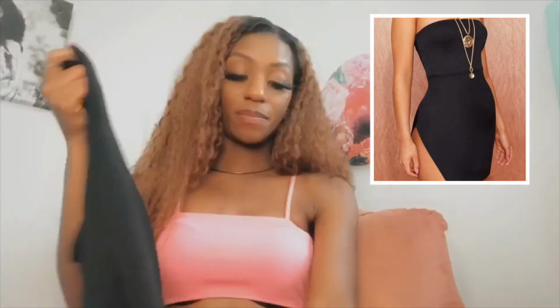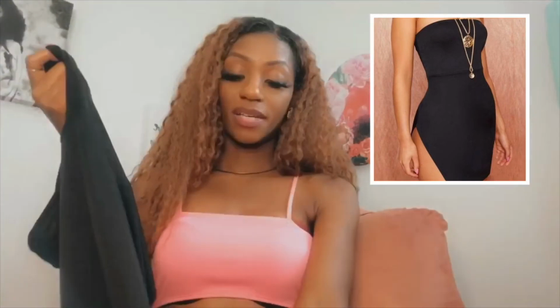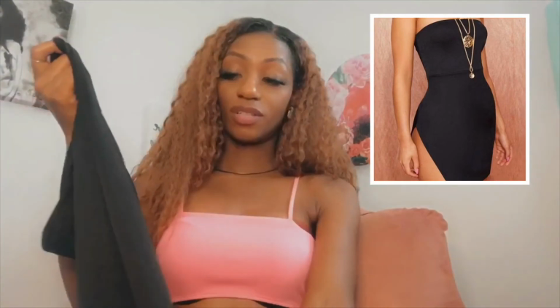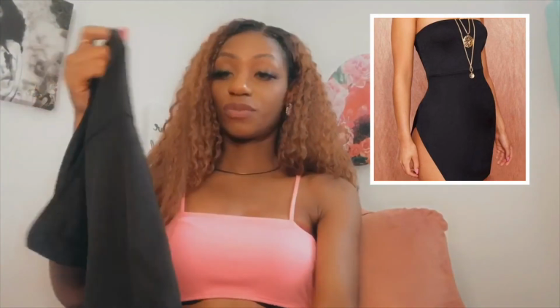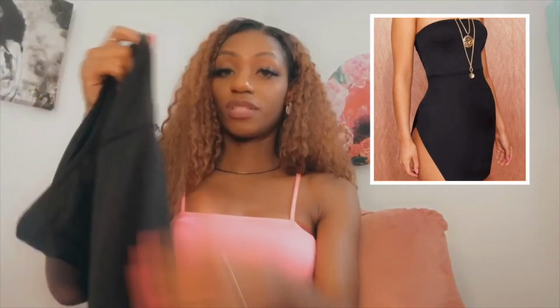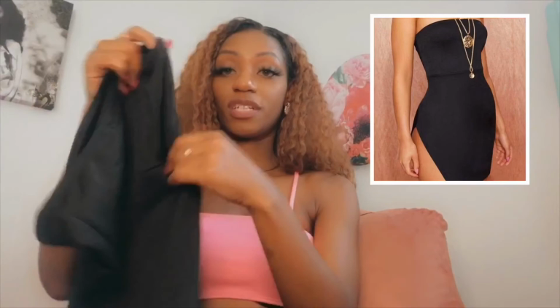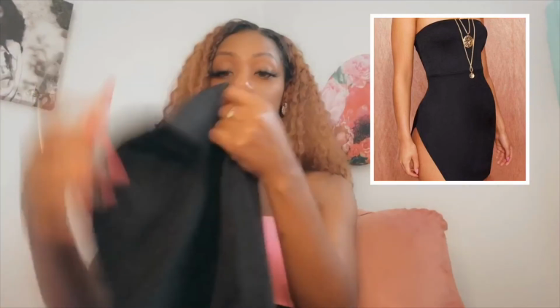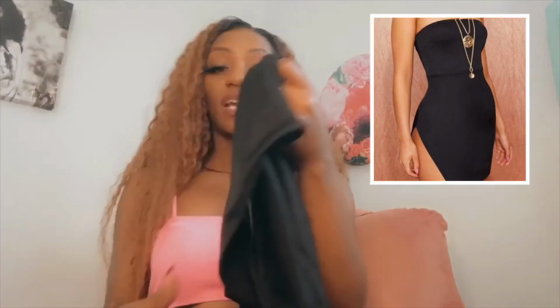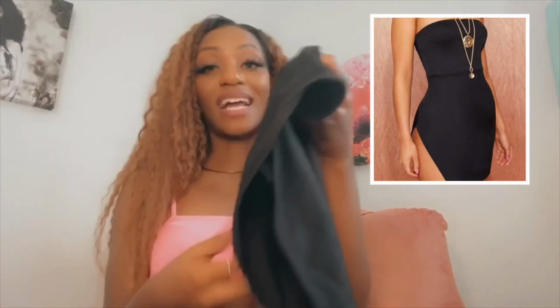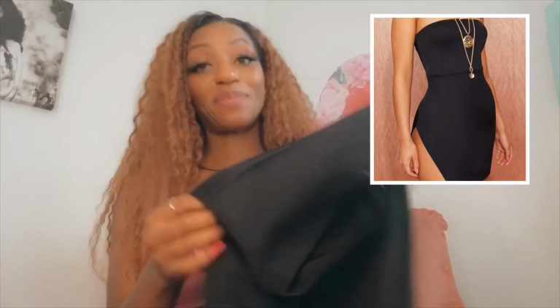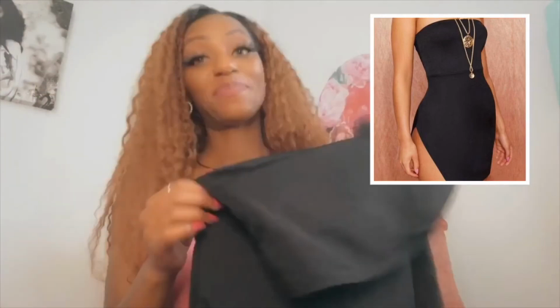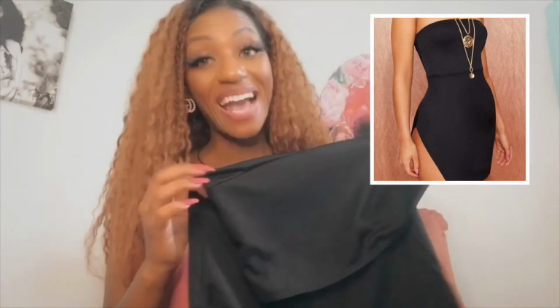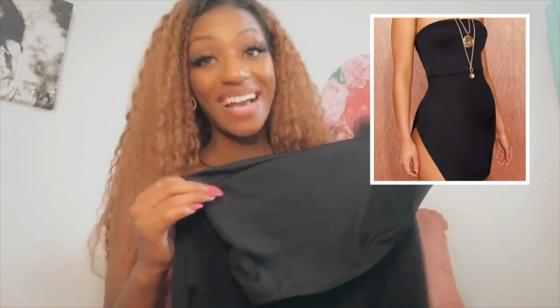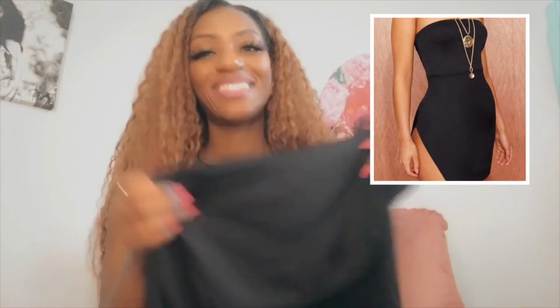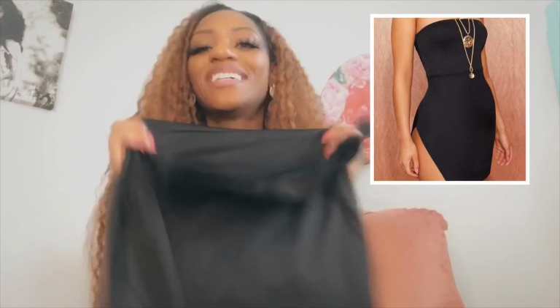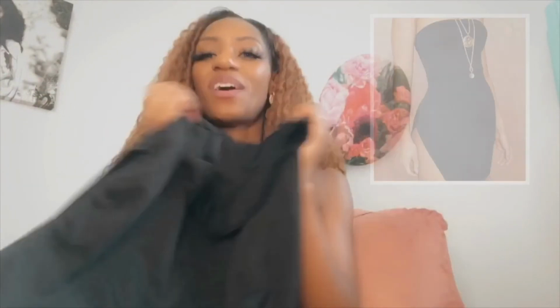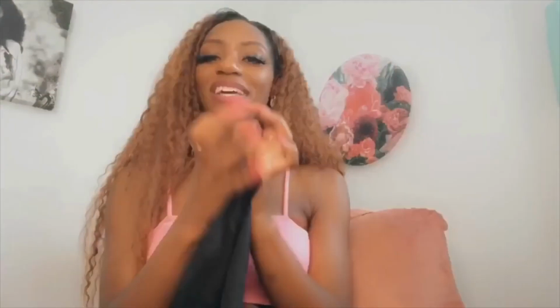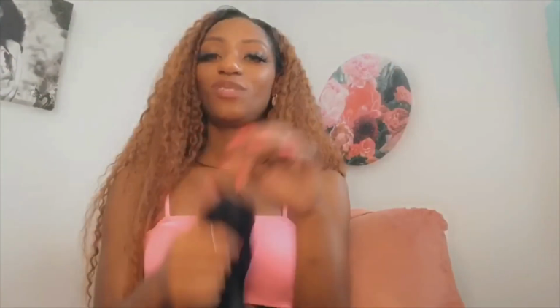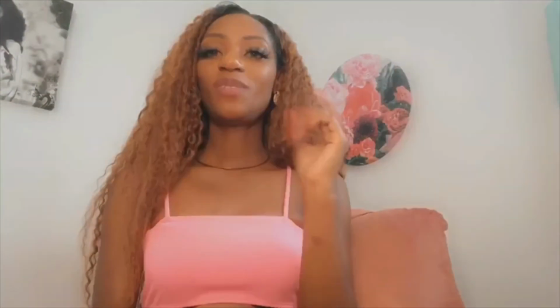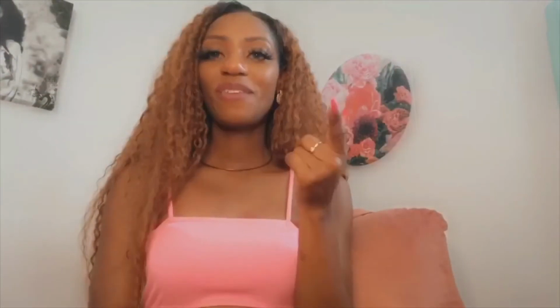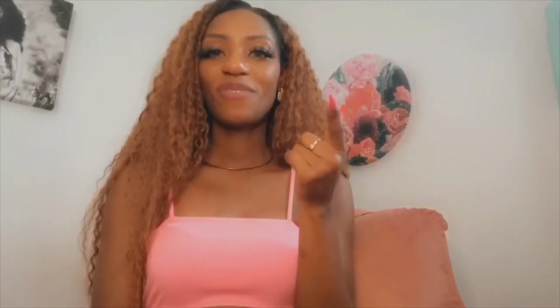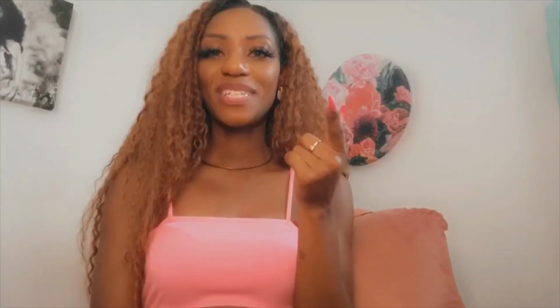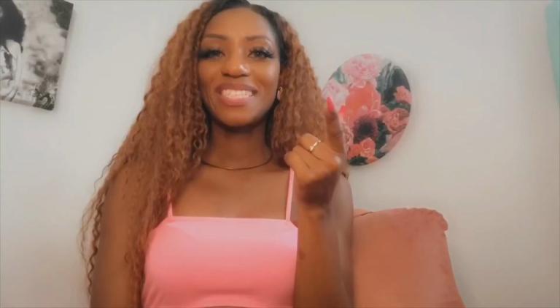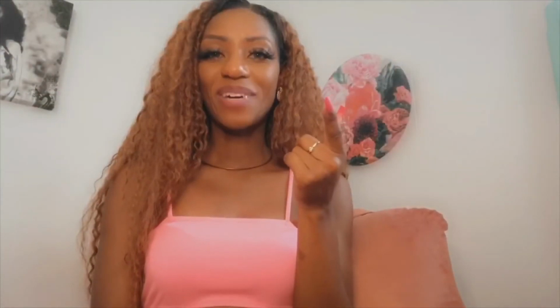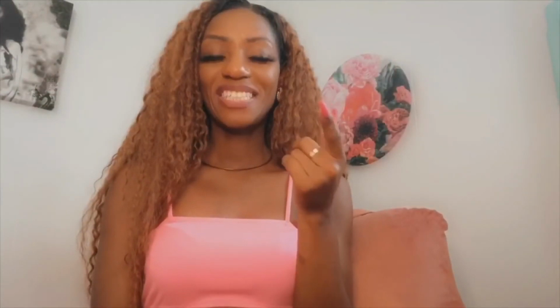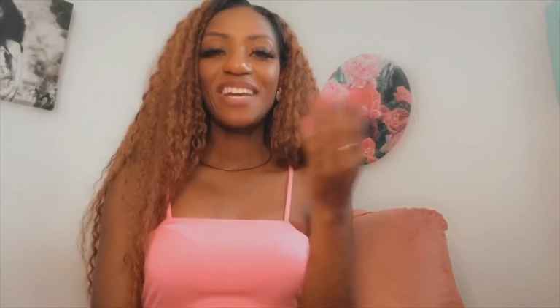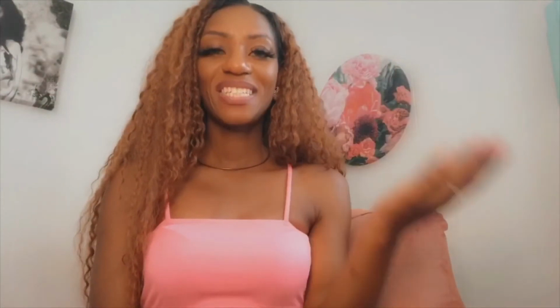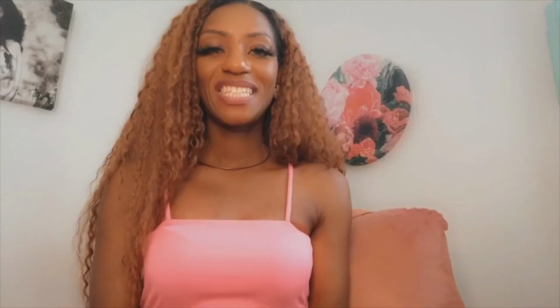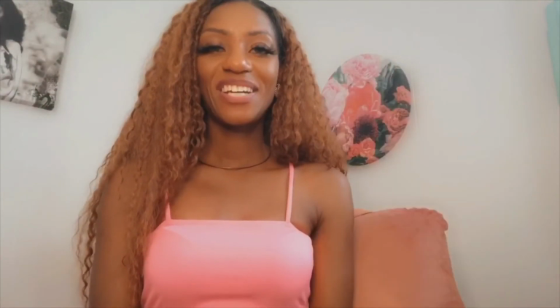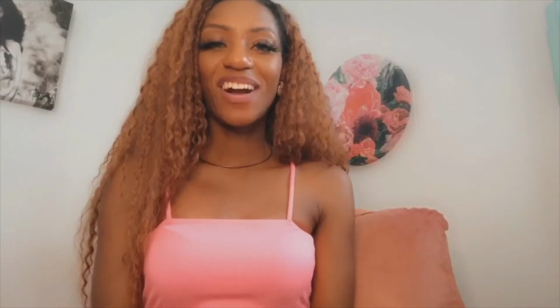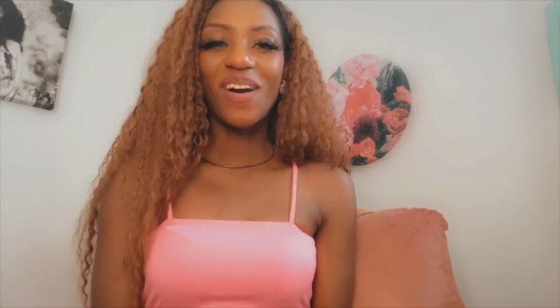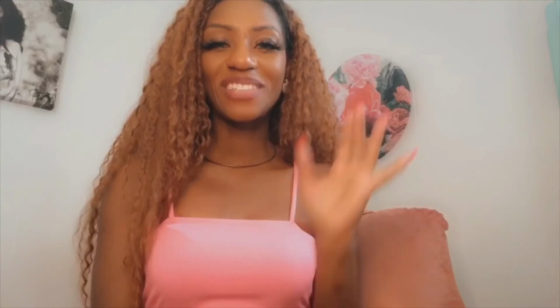Do me a favor and follow me at Style by Sheena, and visit SheenaAaron.com later.